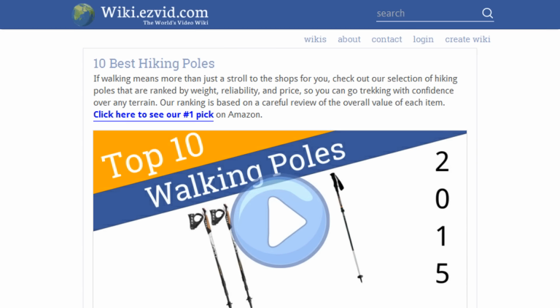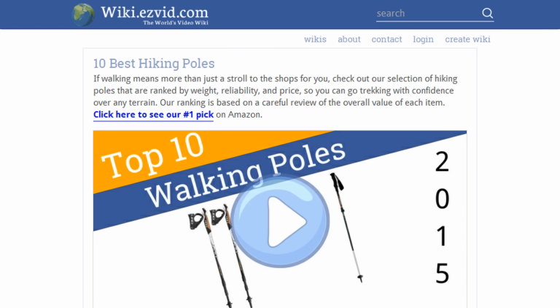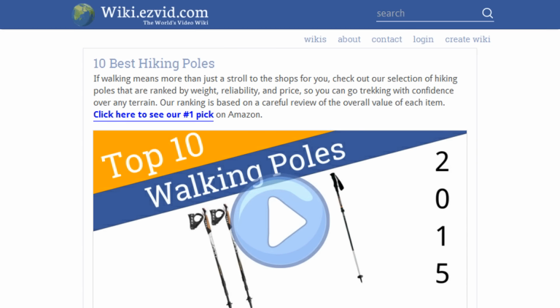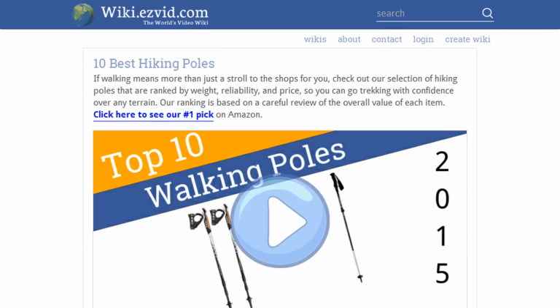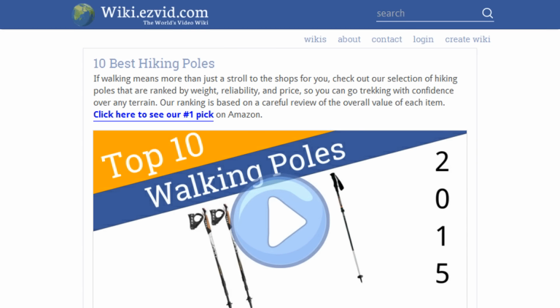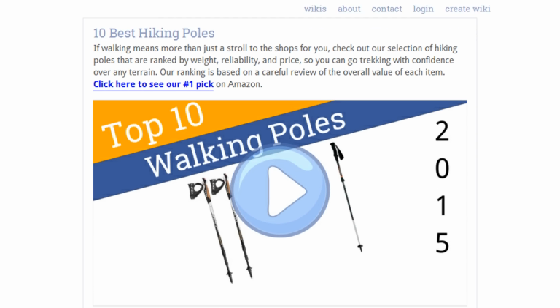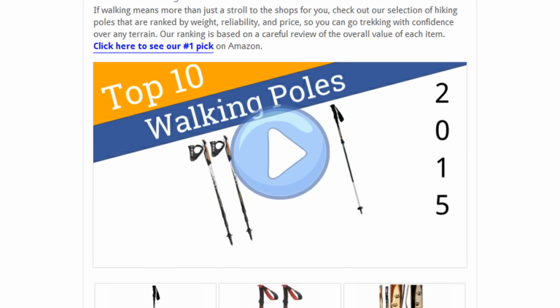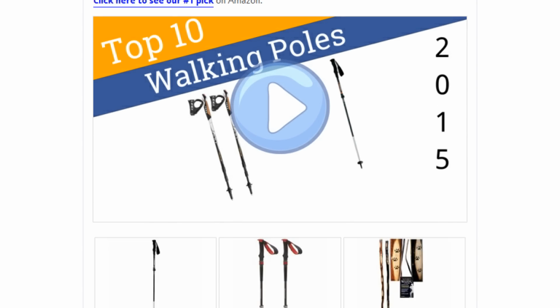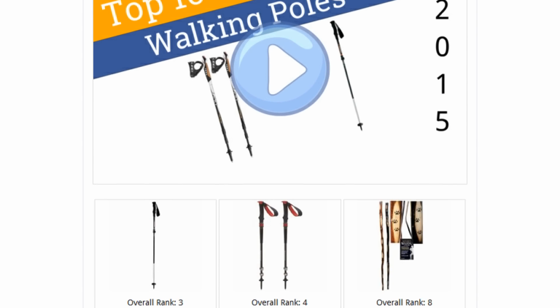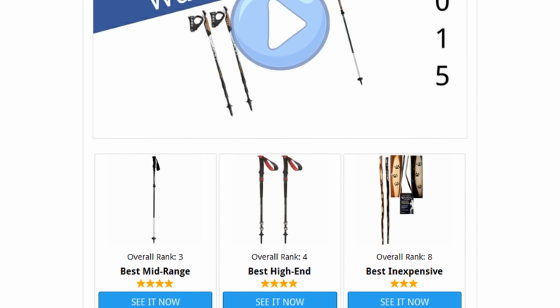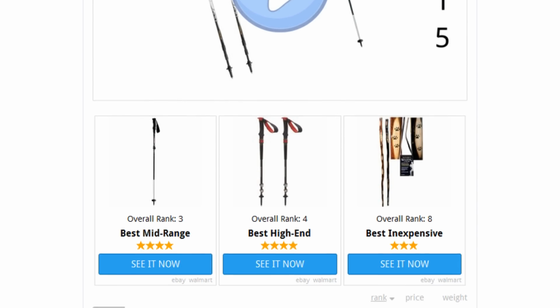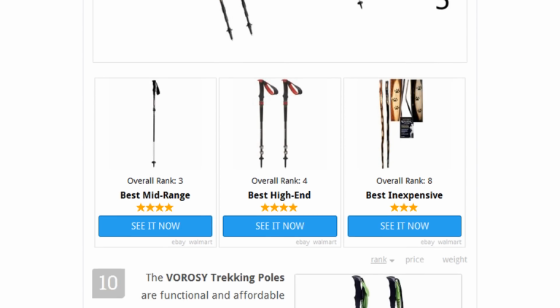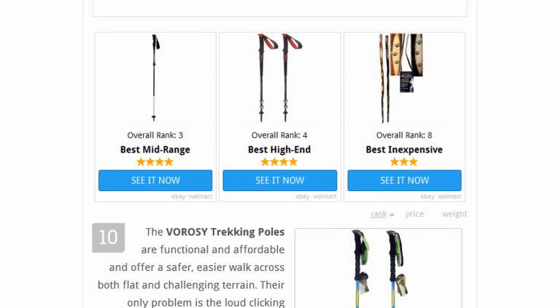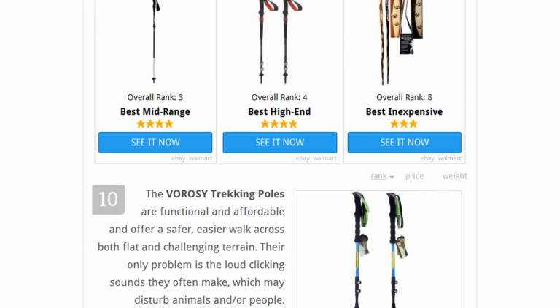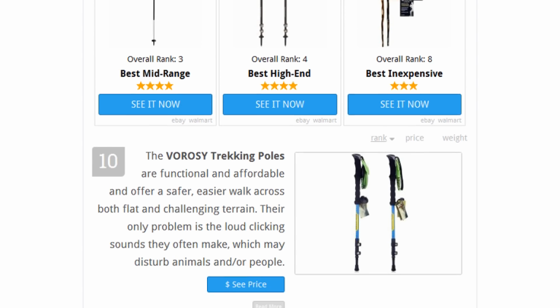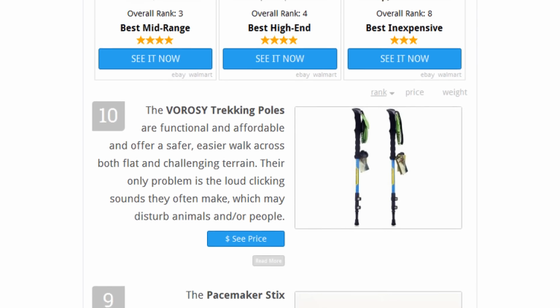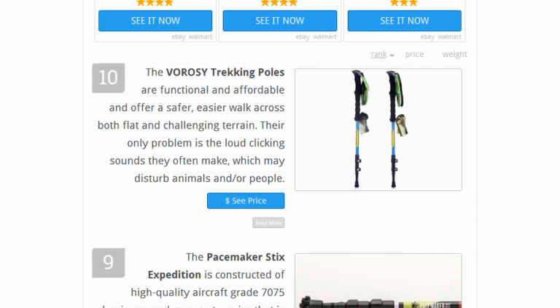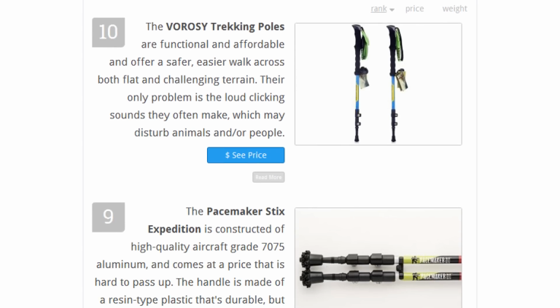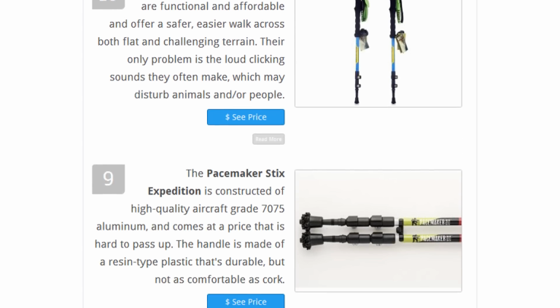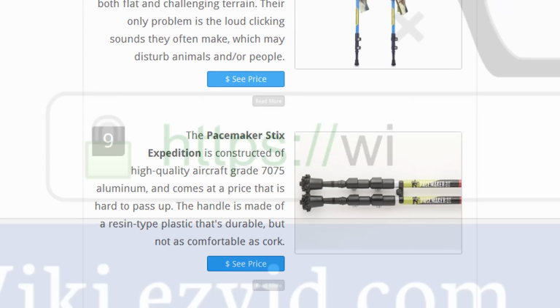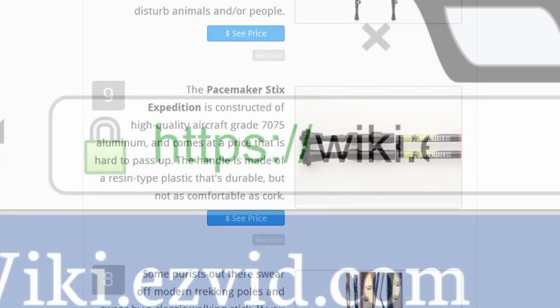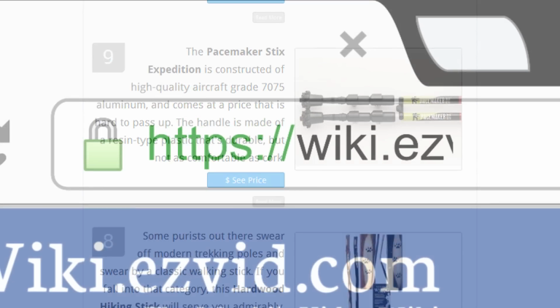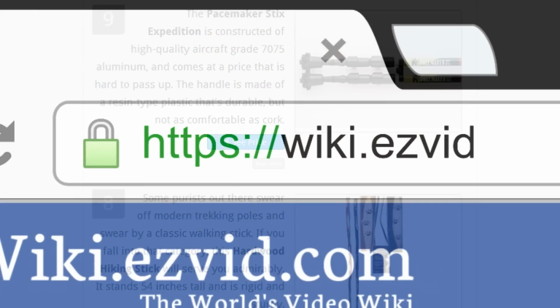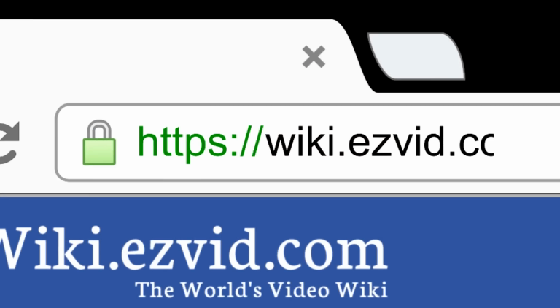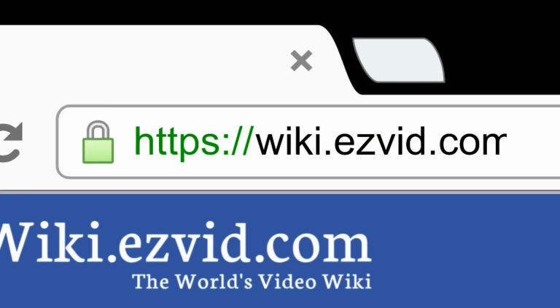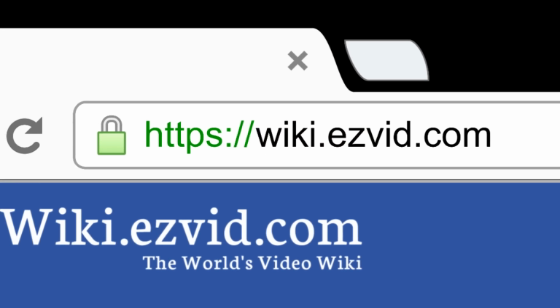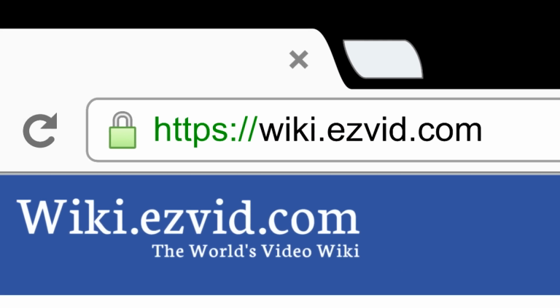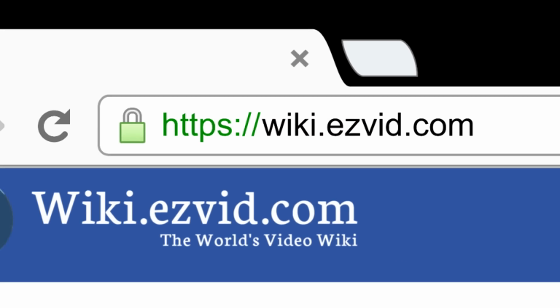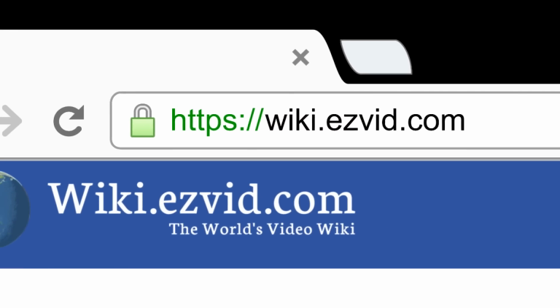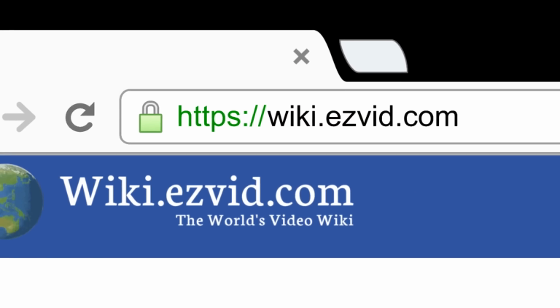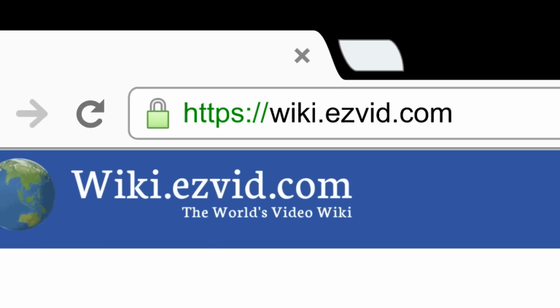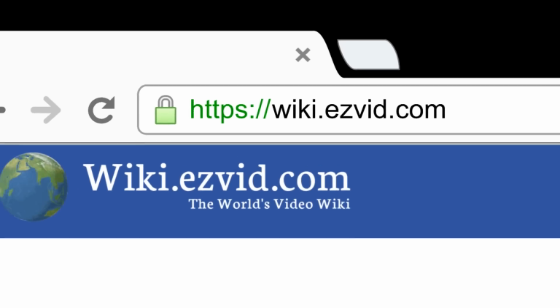To see all this stuff, go to wiki.easyvid.com and search for hiking poles, or click beneath this video.